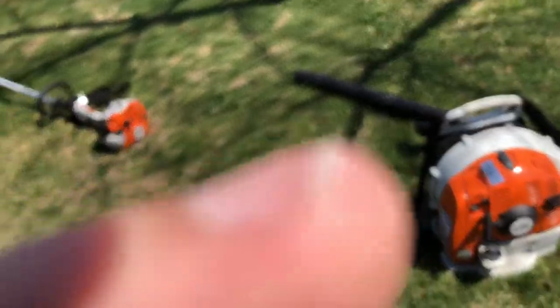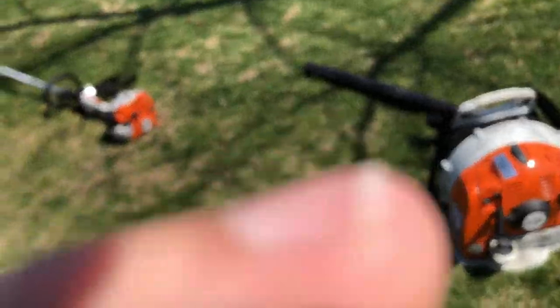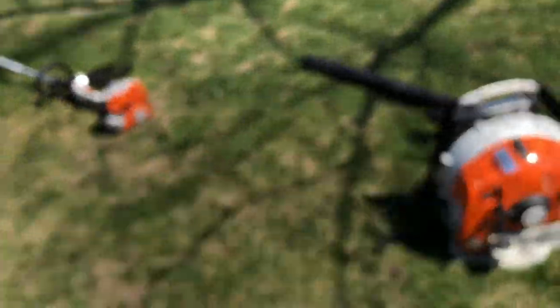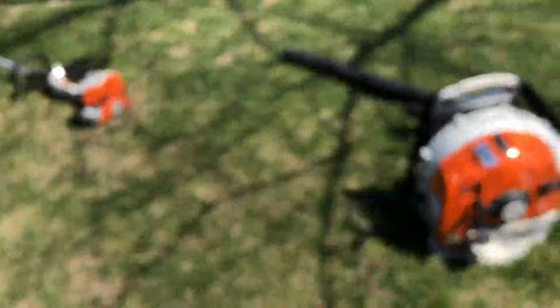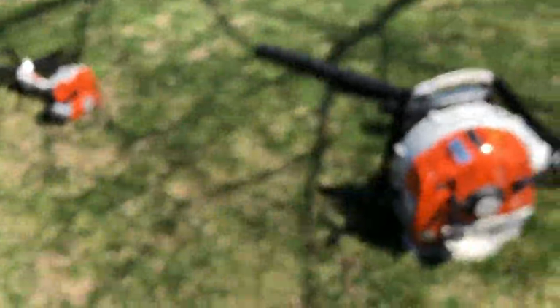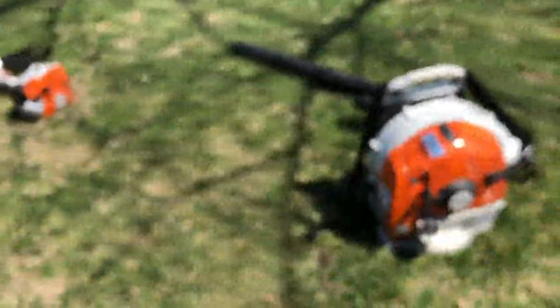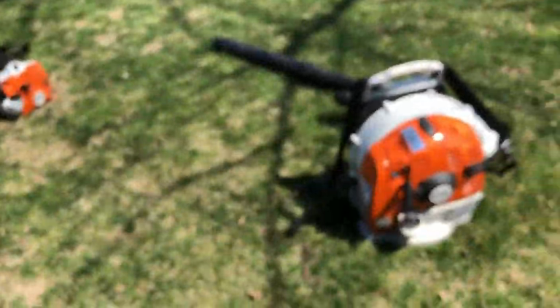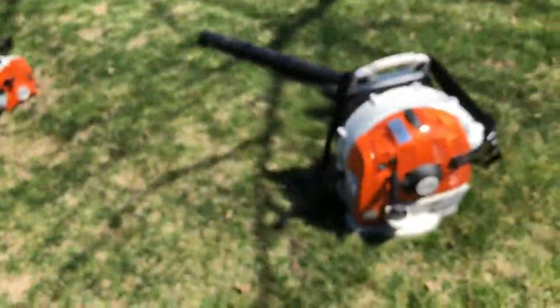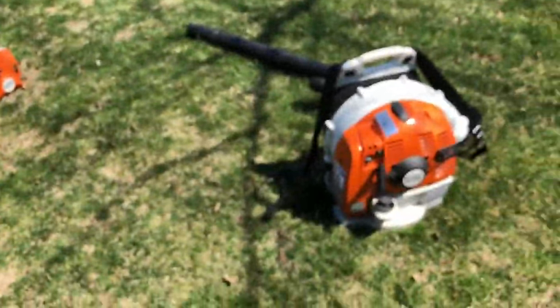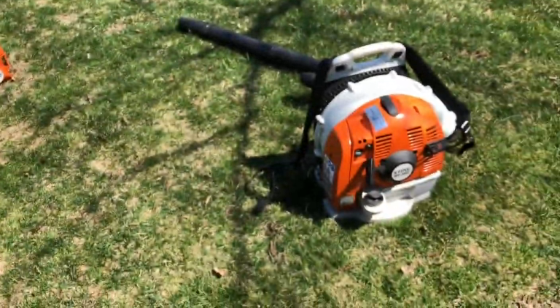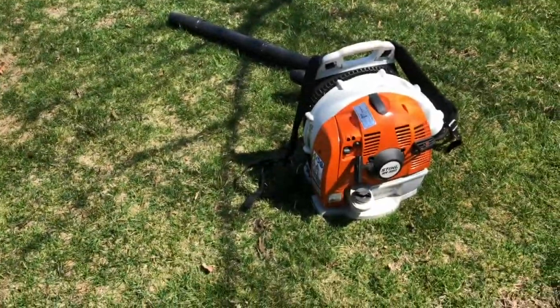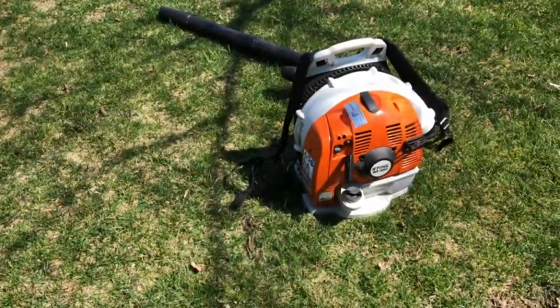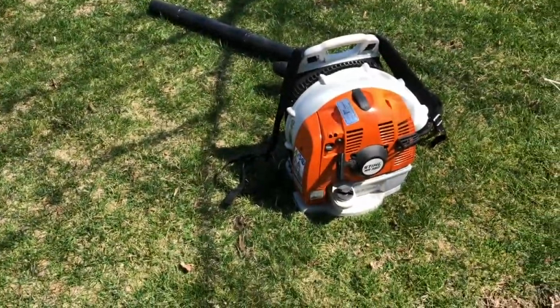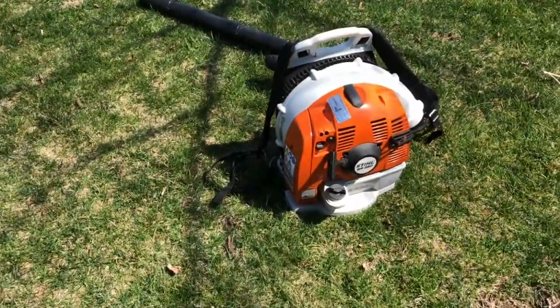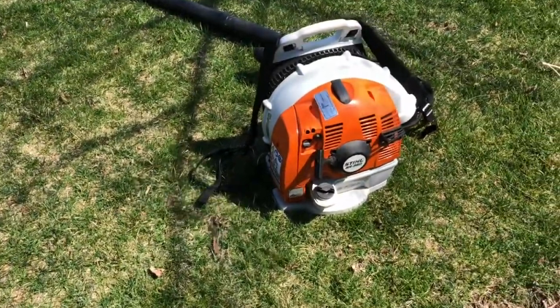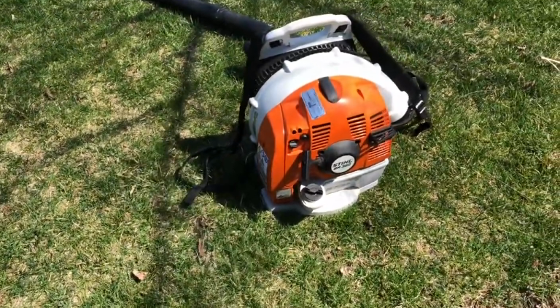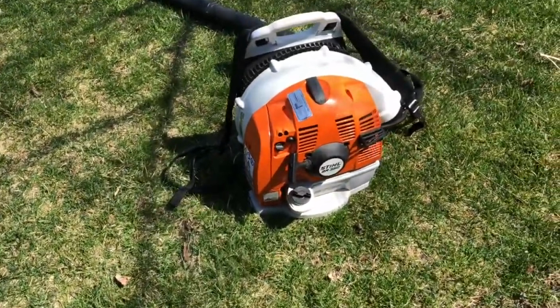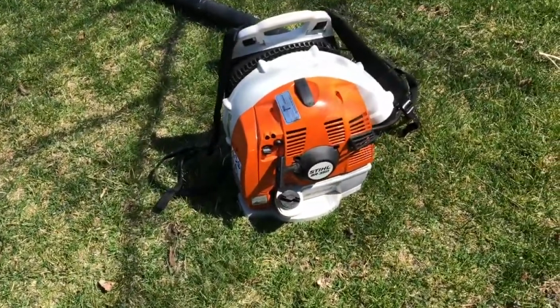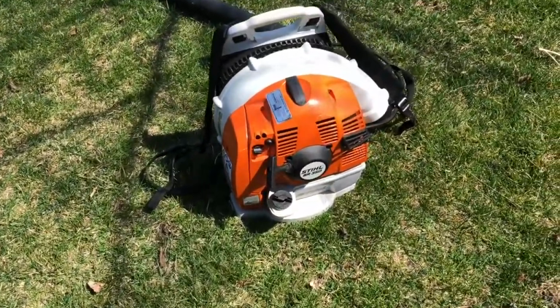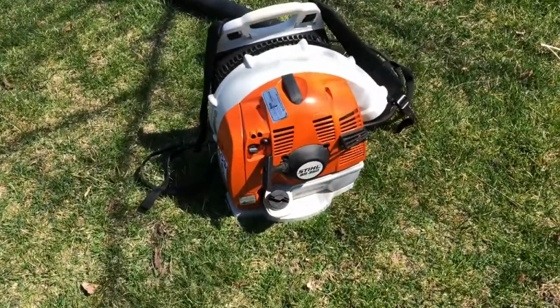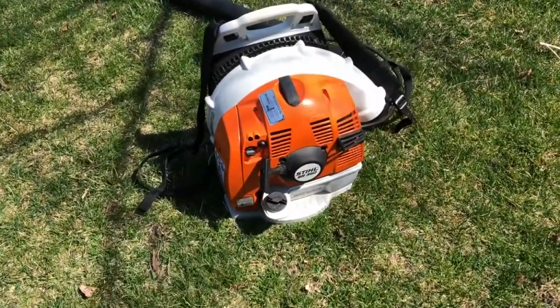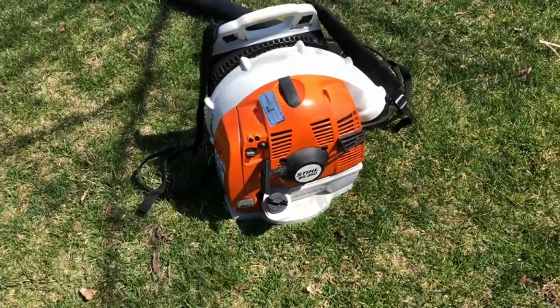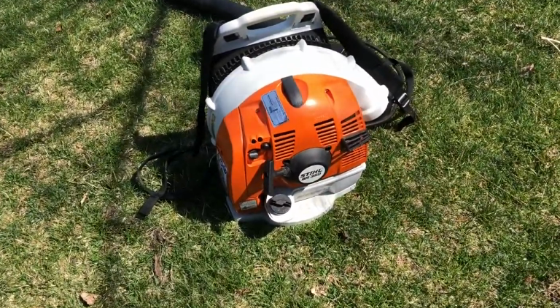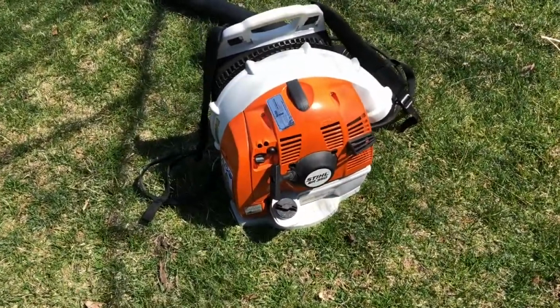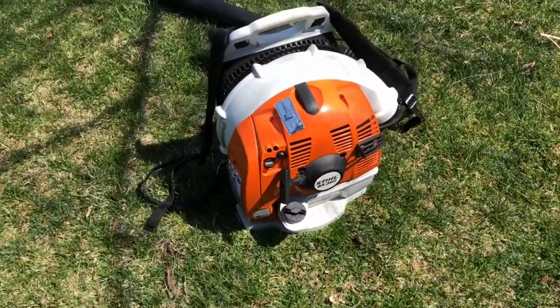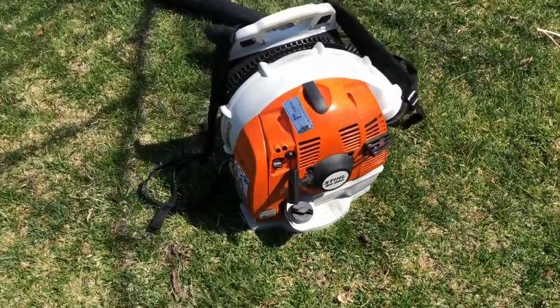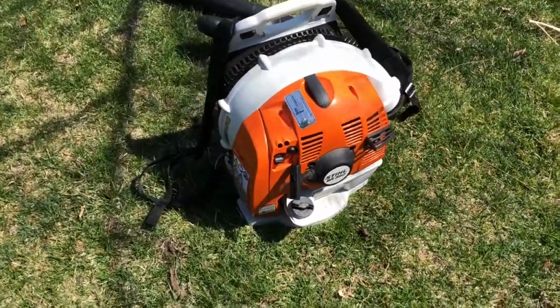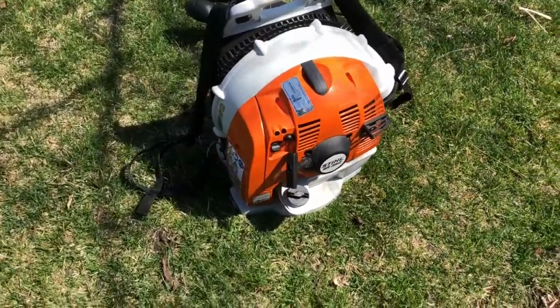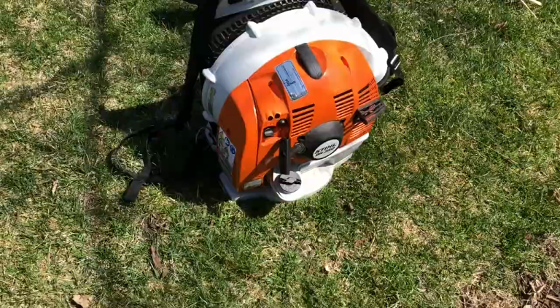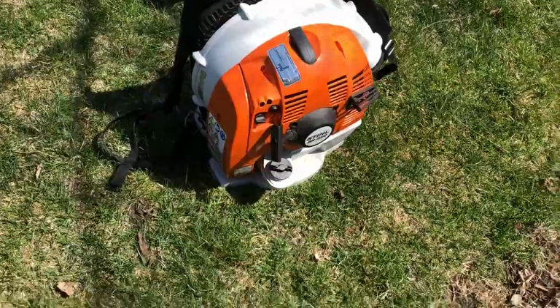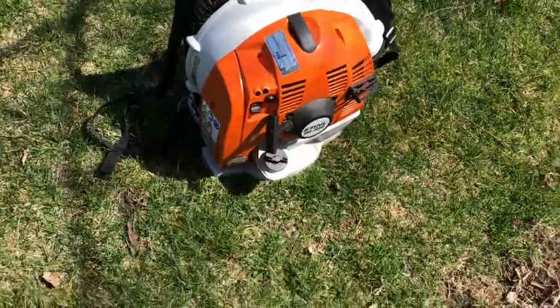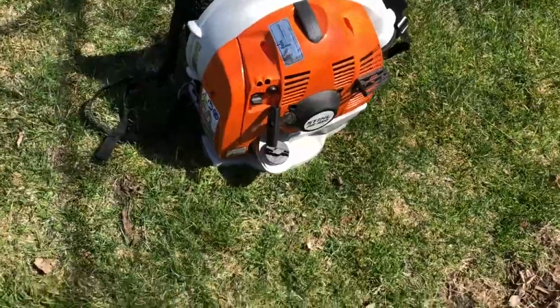Good morning, y'all — it's almost afternoon. Well, as you can see, we got the wire equipment. So we got this.